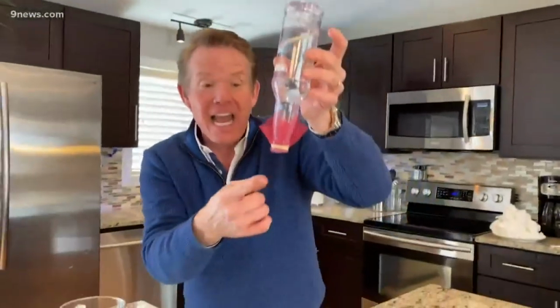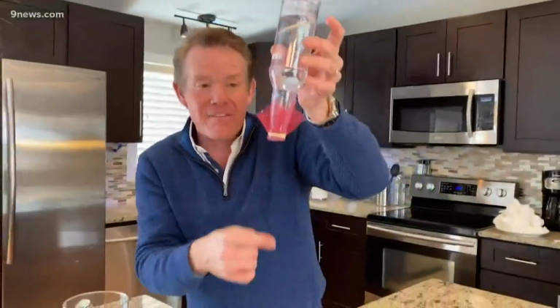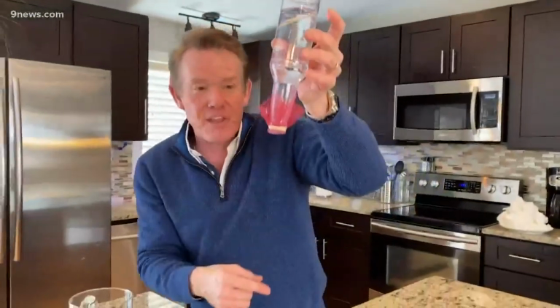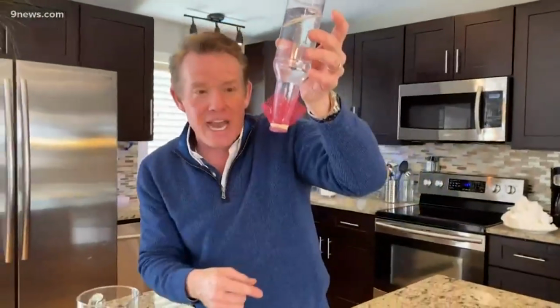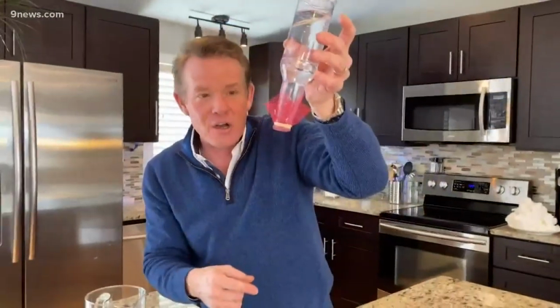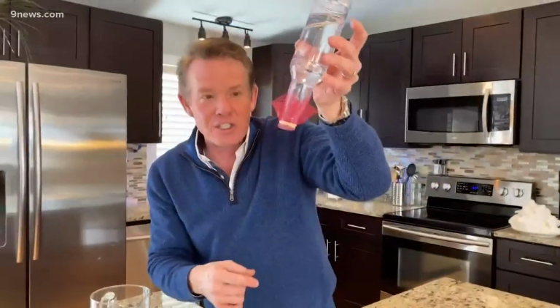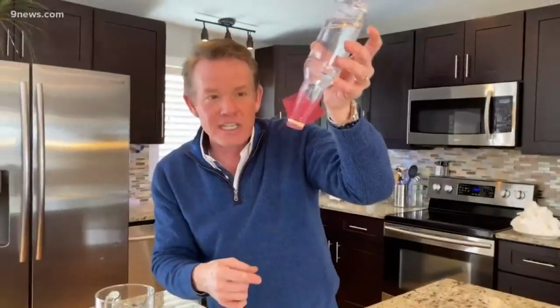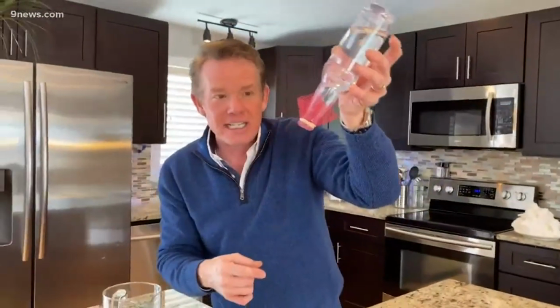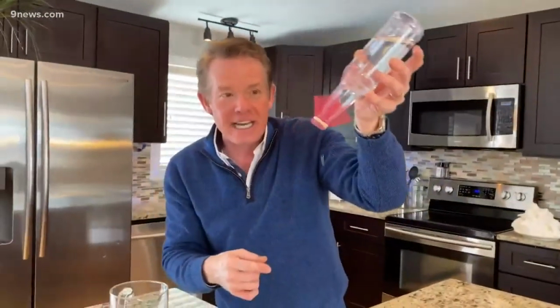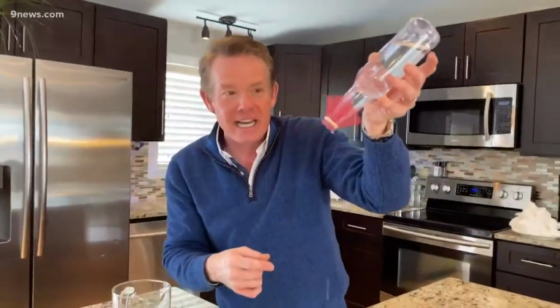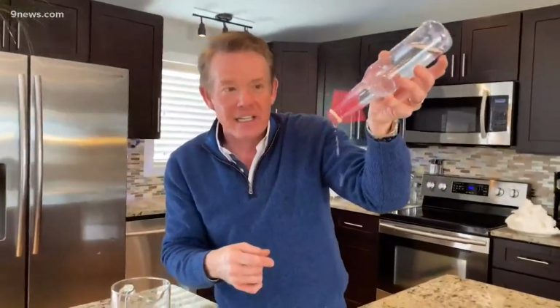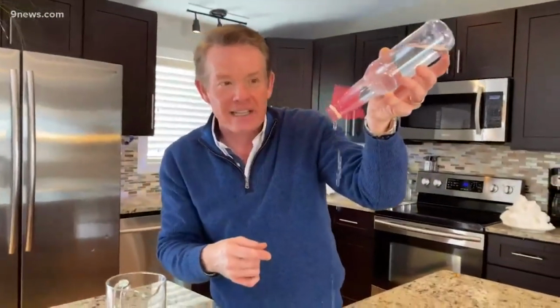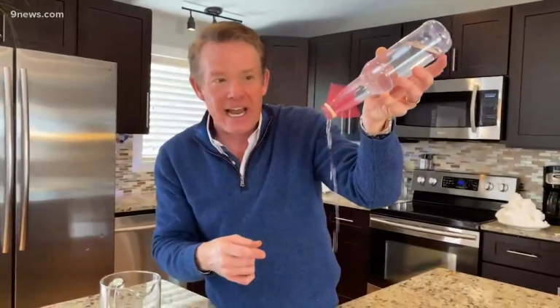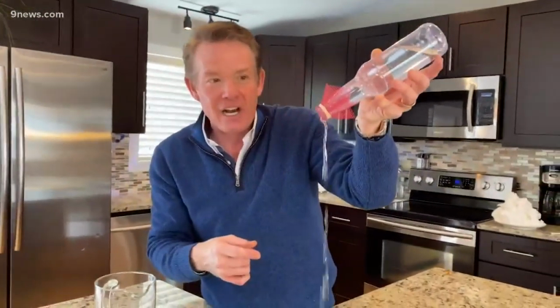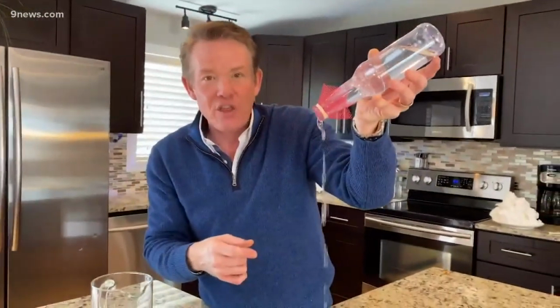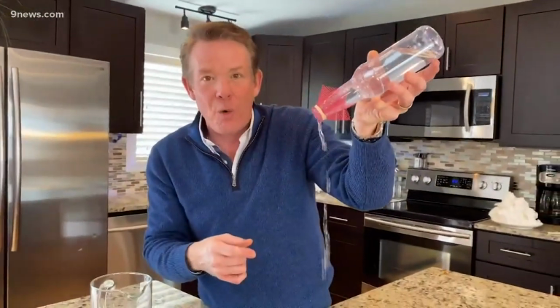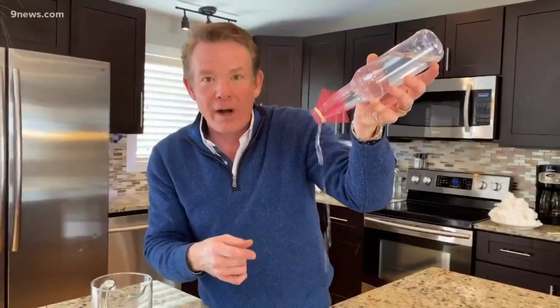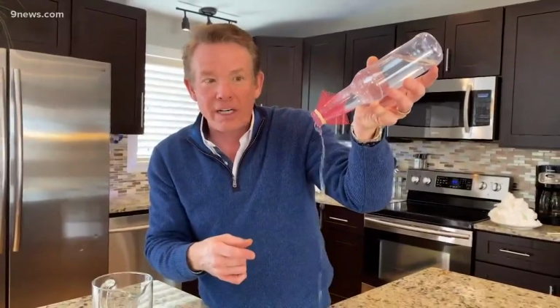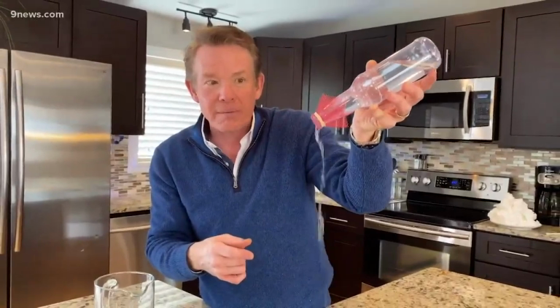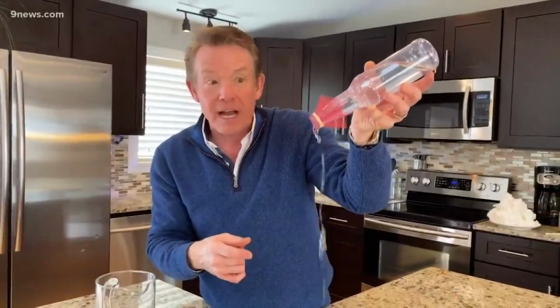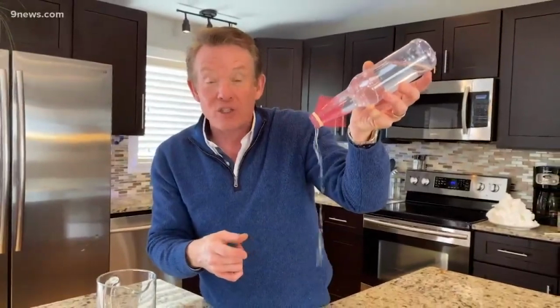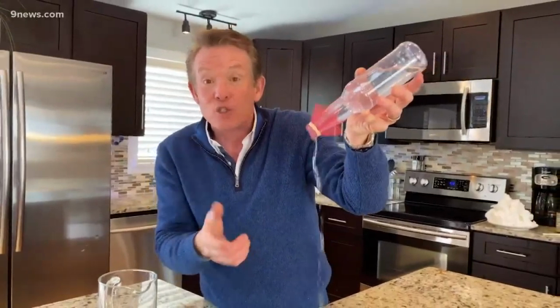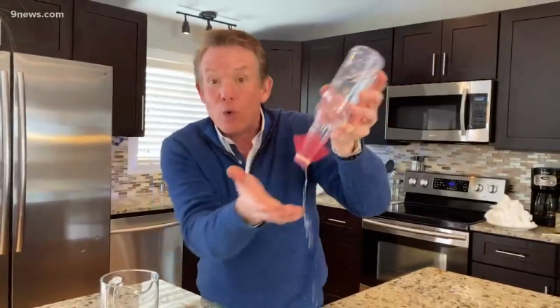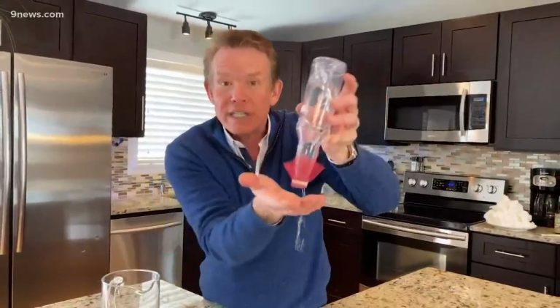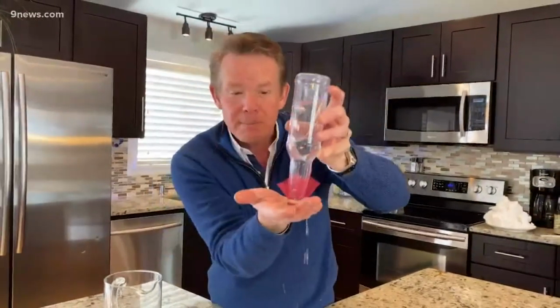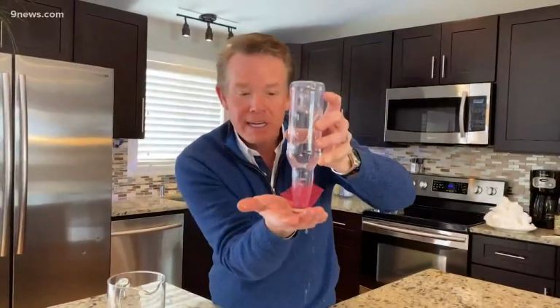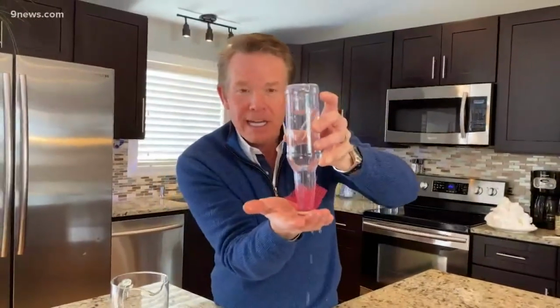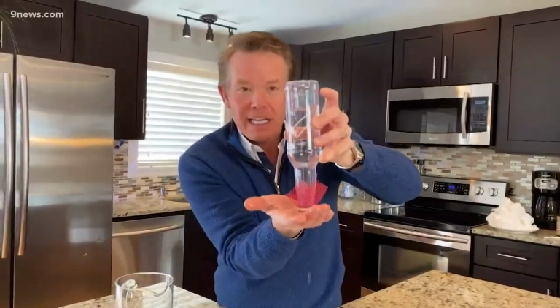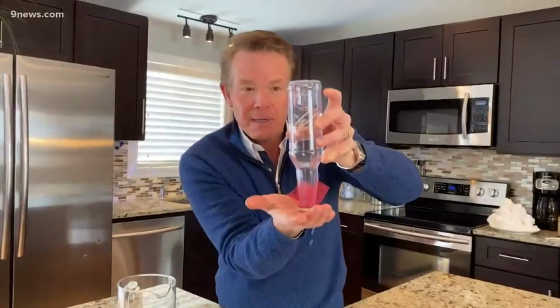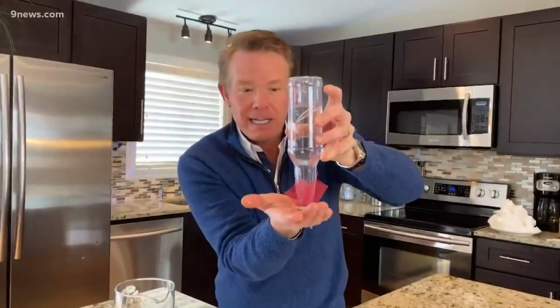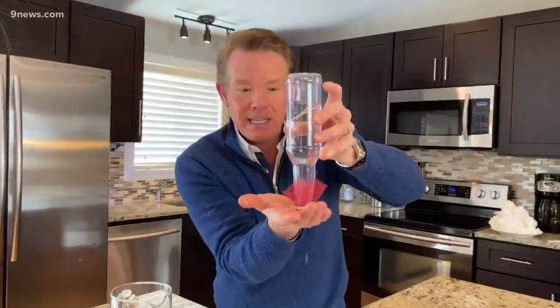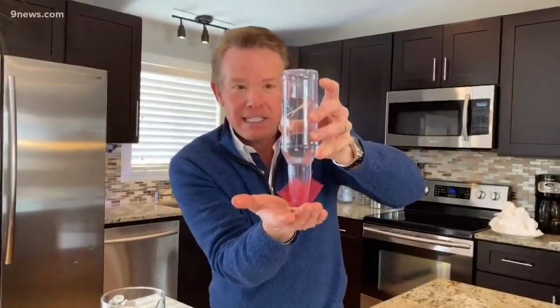If the air sneaks in — look at that — the water comes out. So don't tip it; keep it like this.